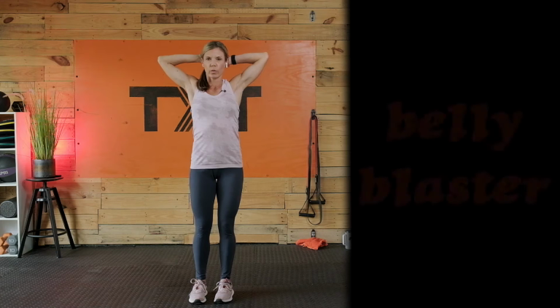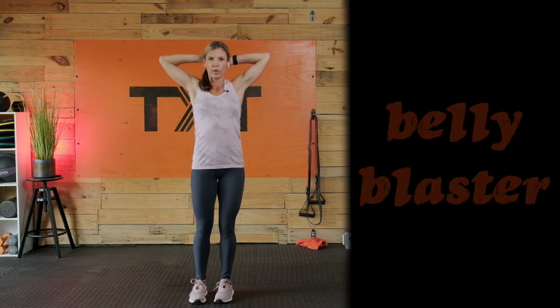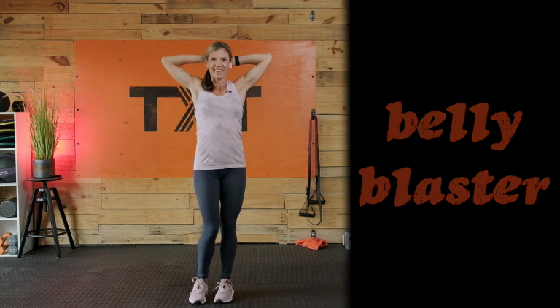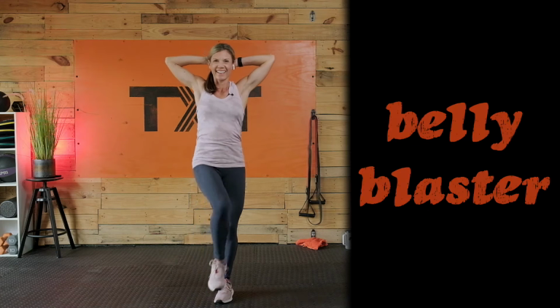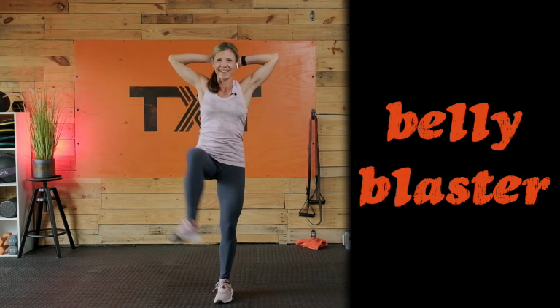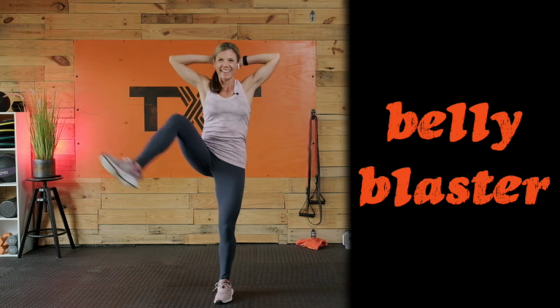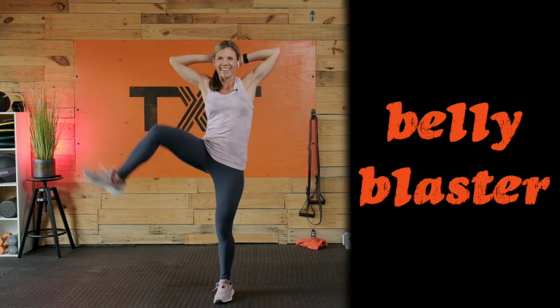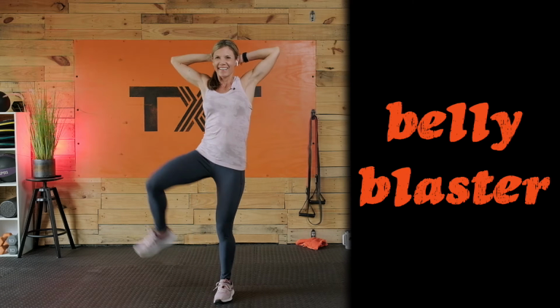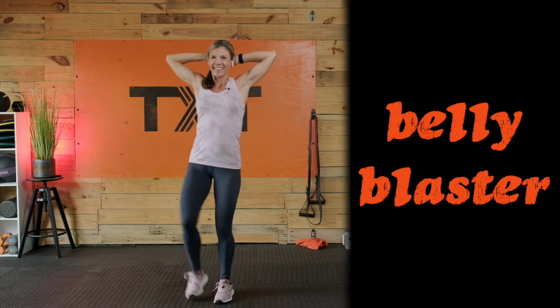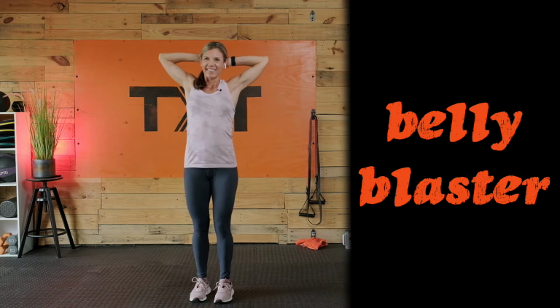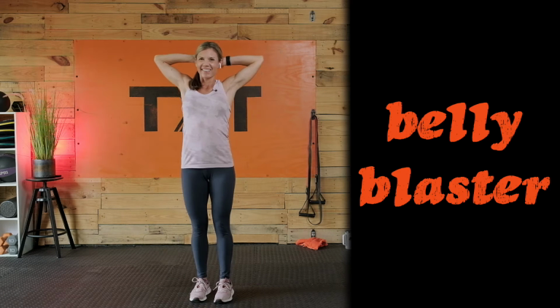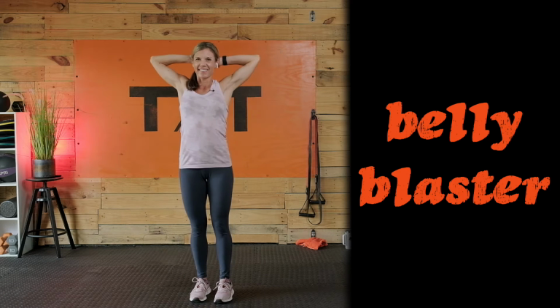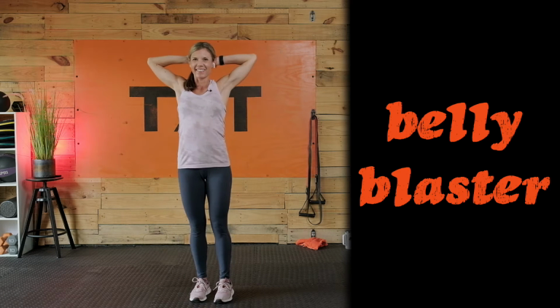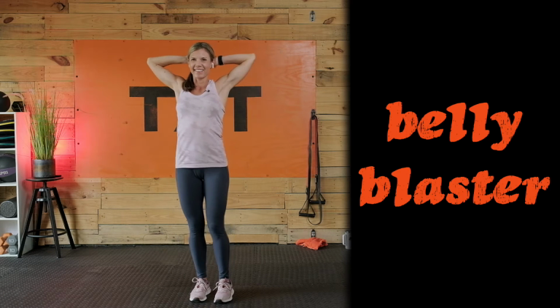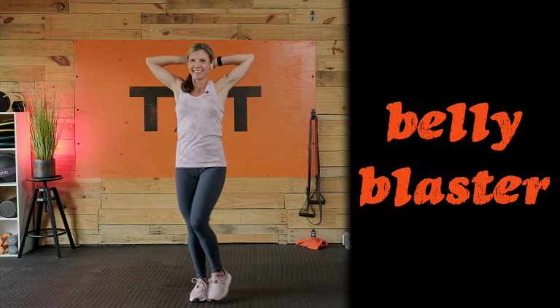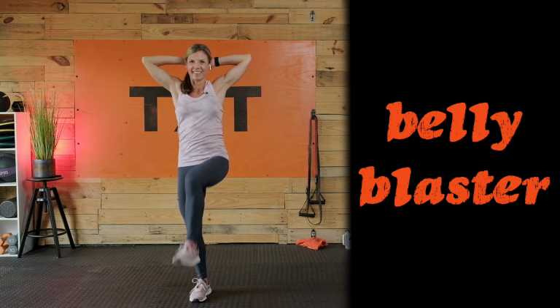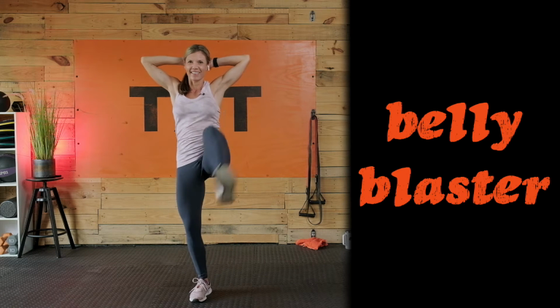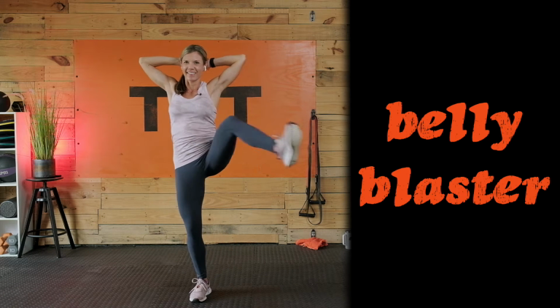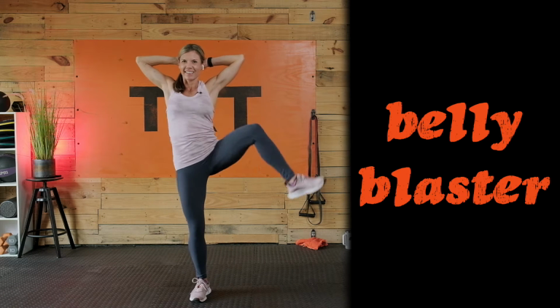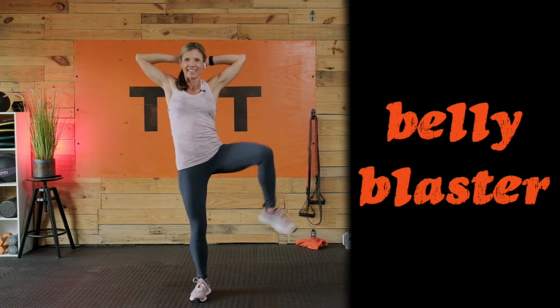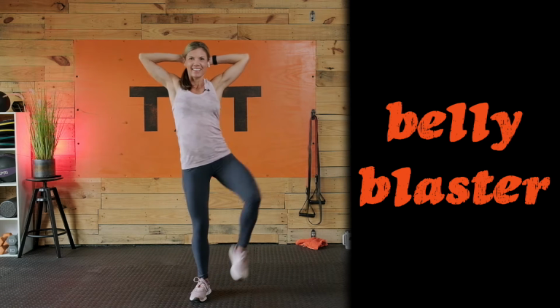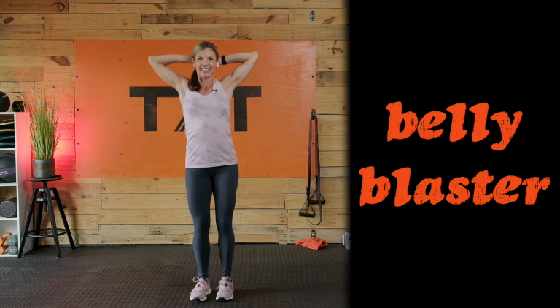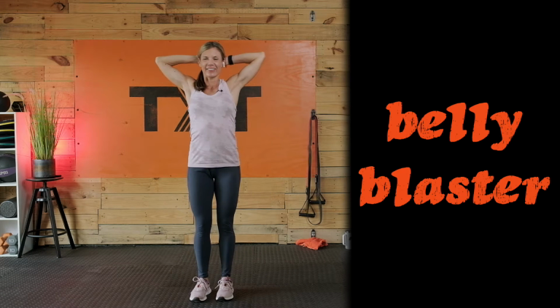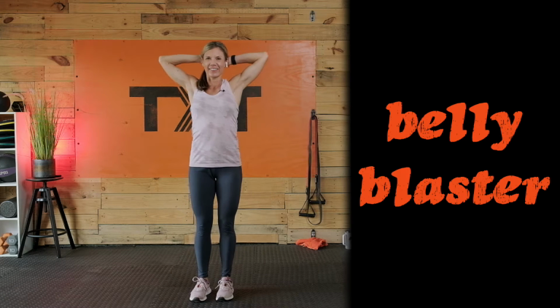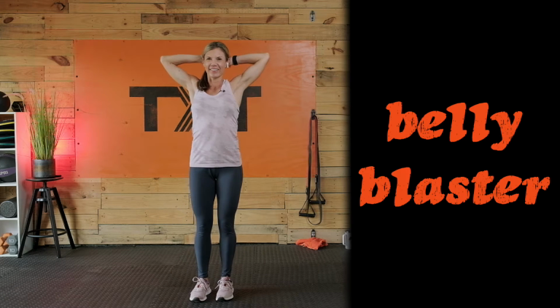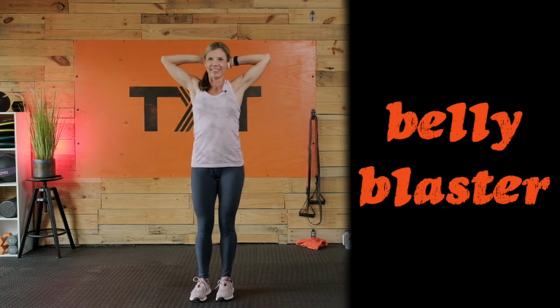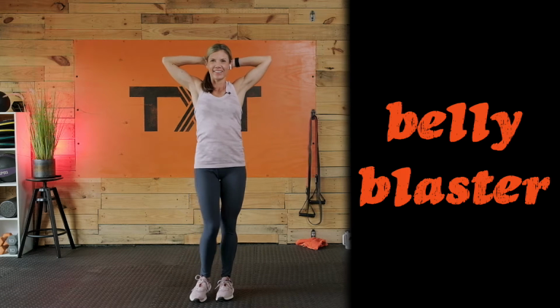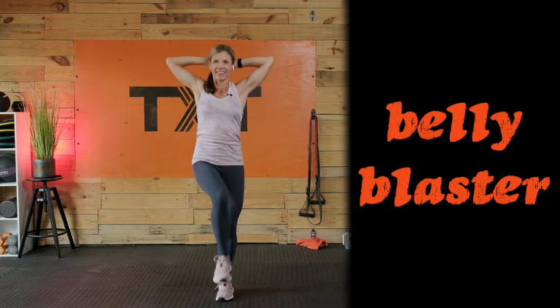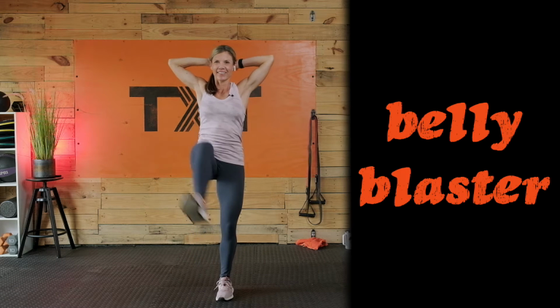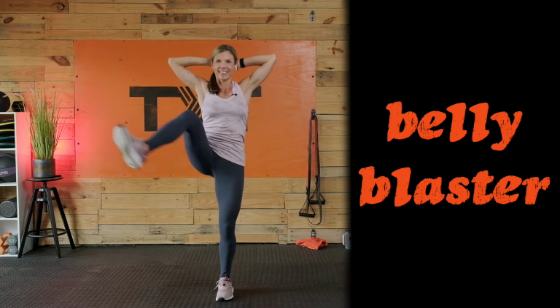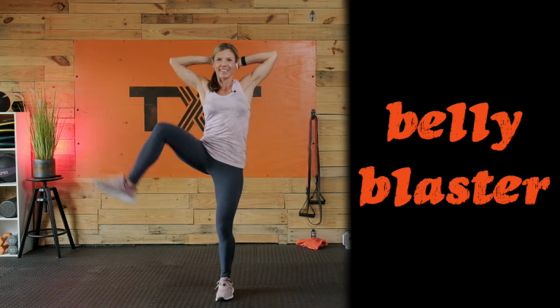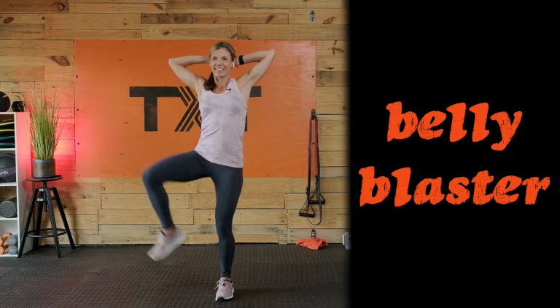Hello, Tatum here, and welcome back to day 7 of my 21-day summer bootcamp challenge. It's time to blast that belly.